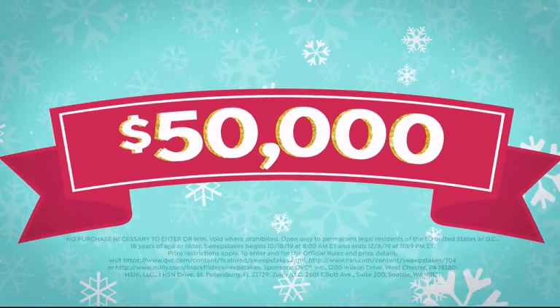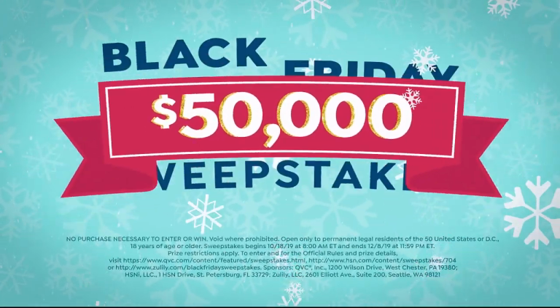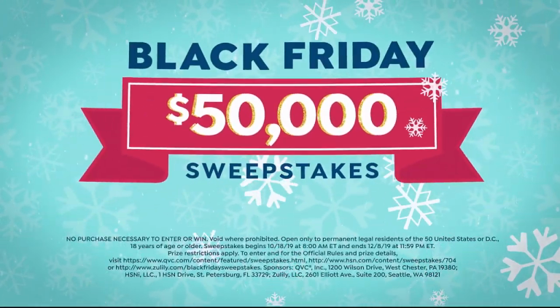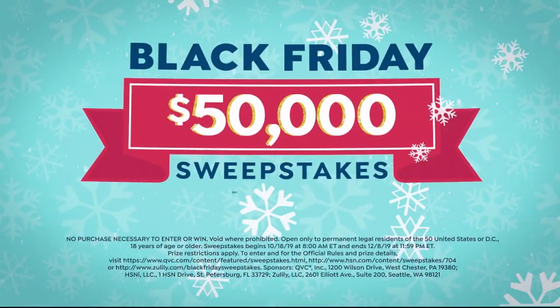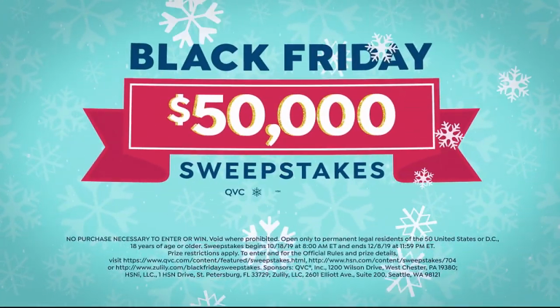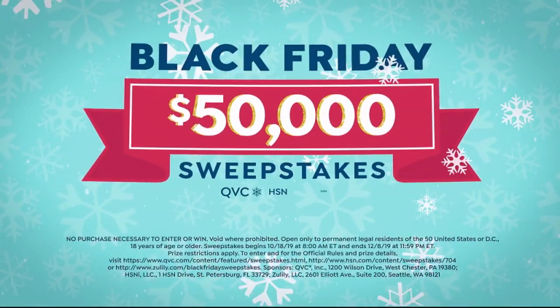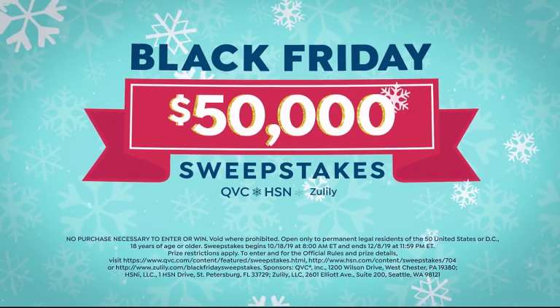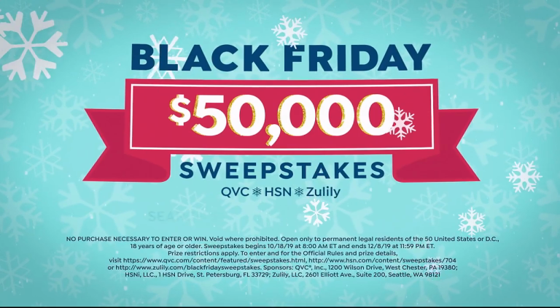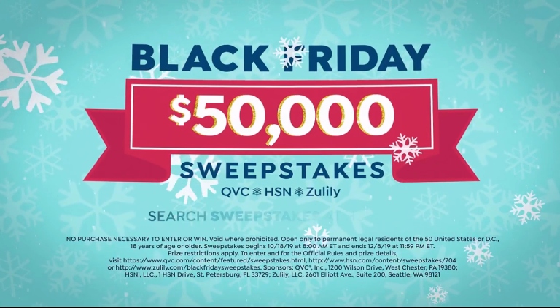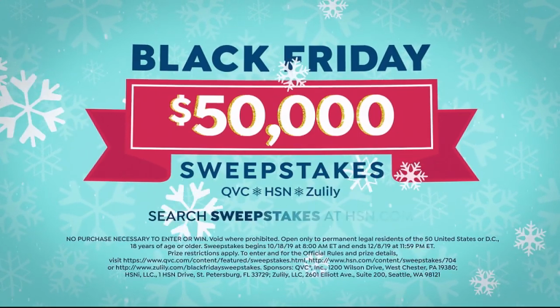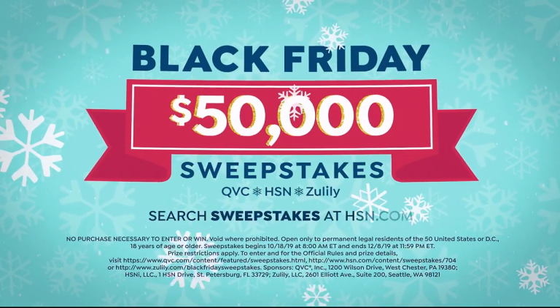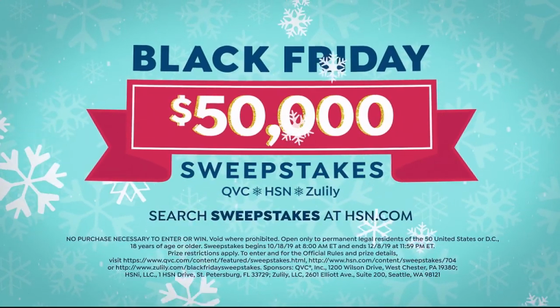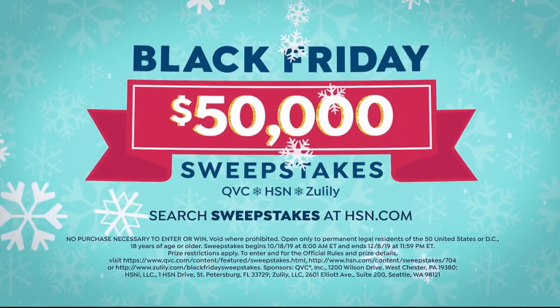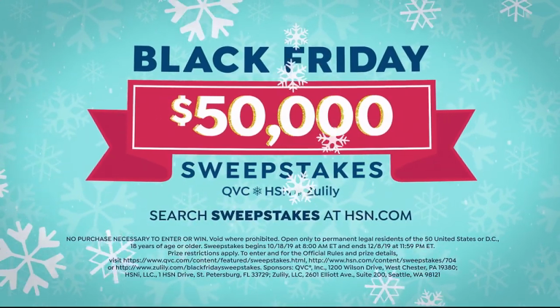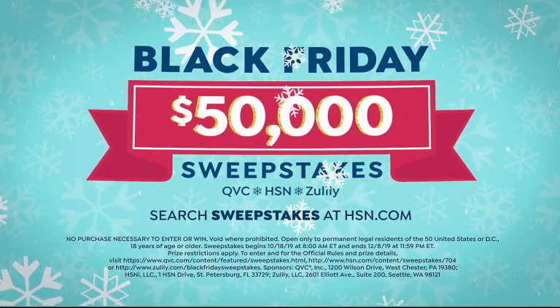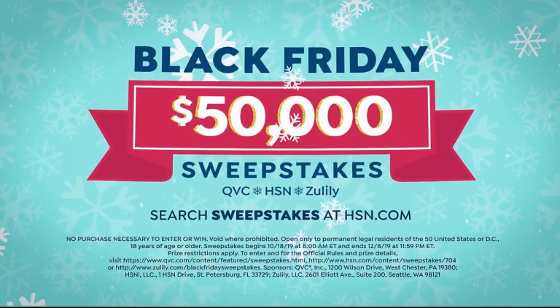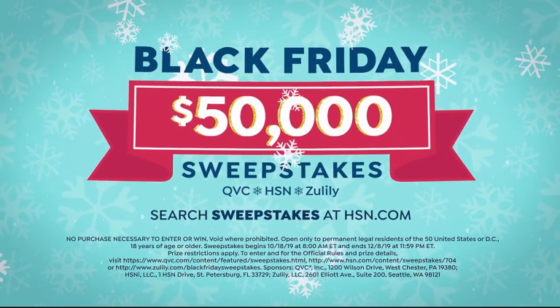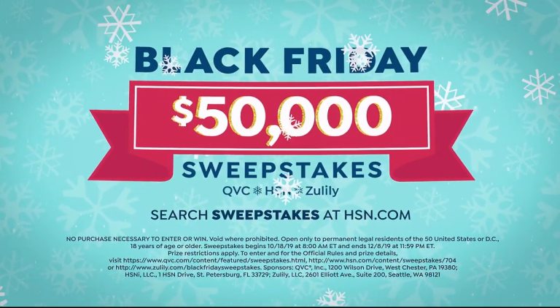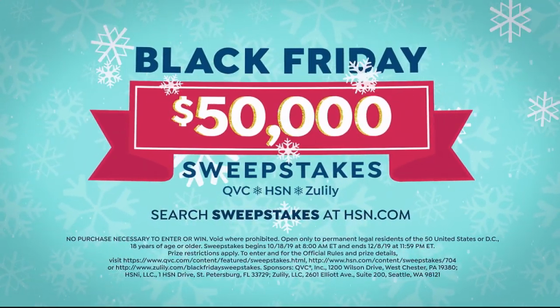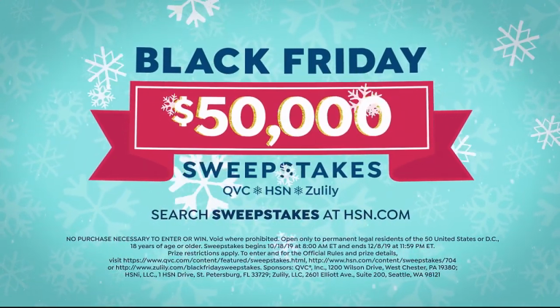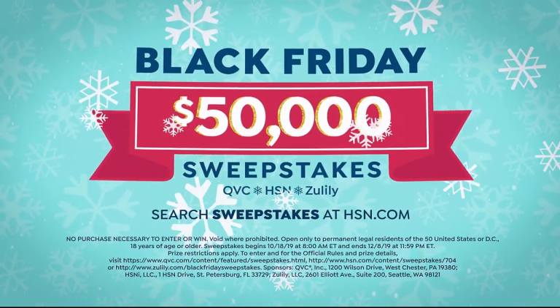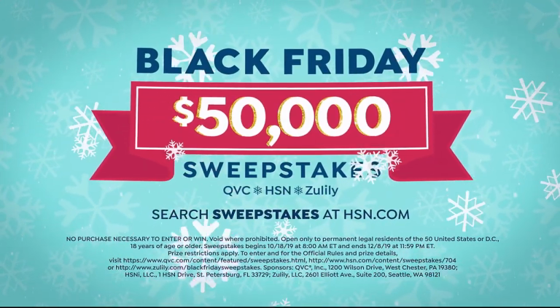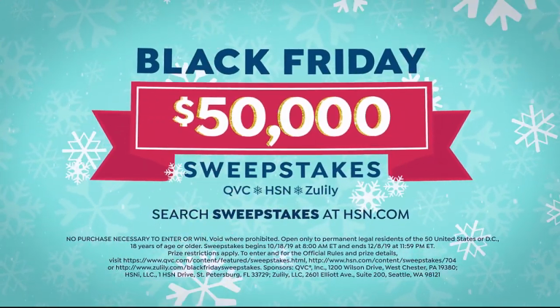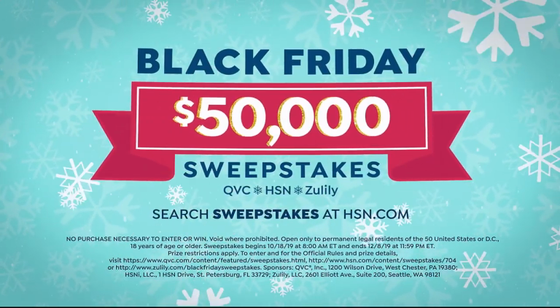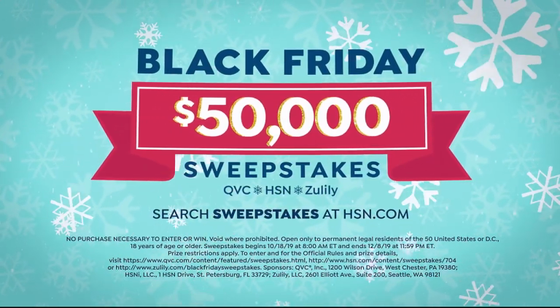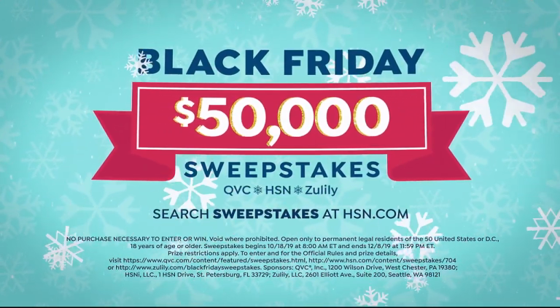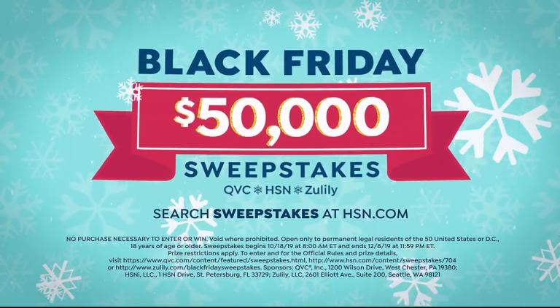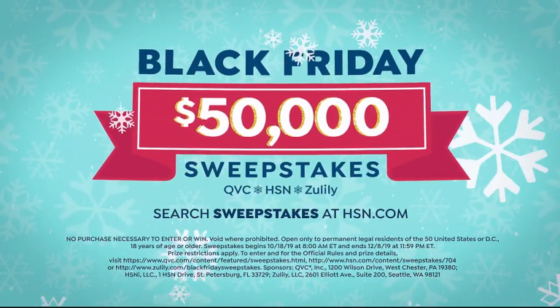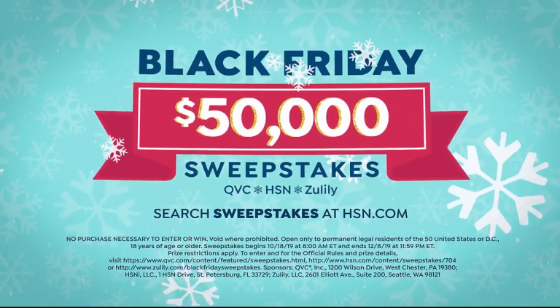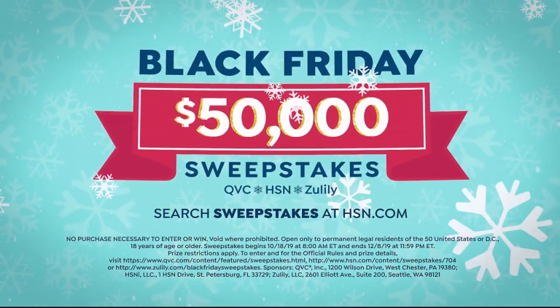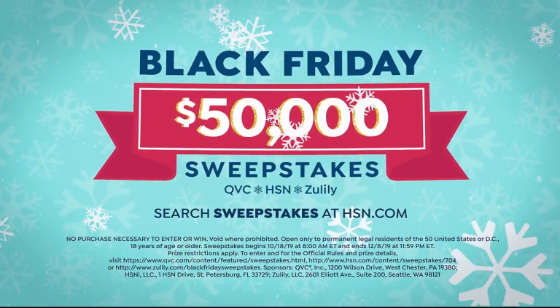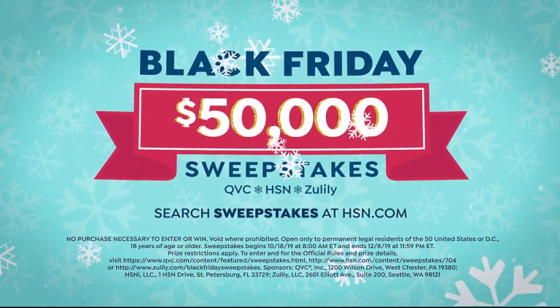No need to stand outside in the cold. The holidays just got merrier. Enter now.